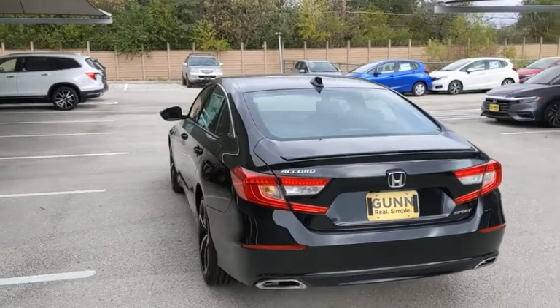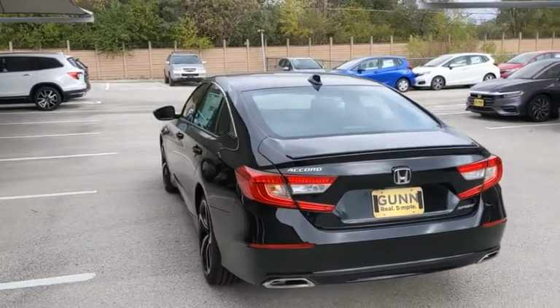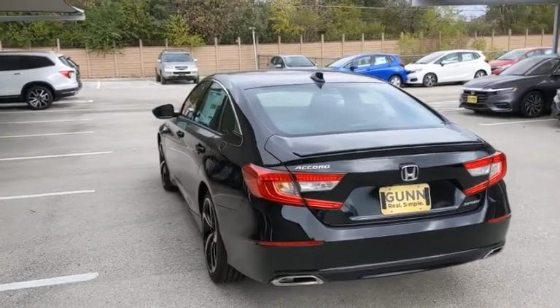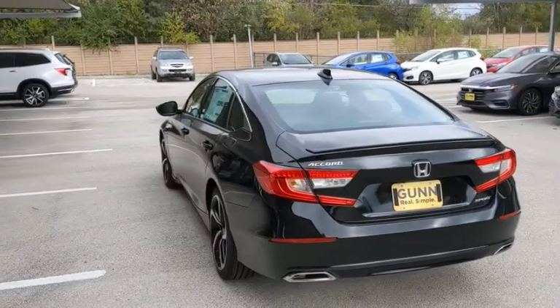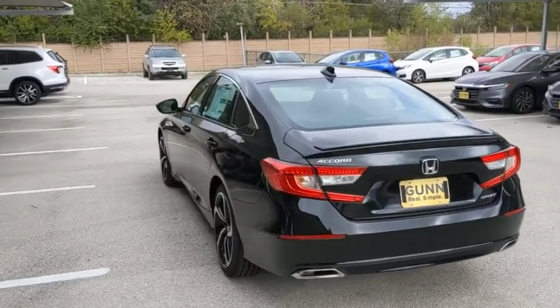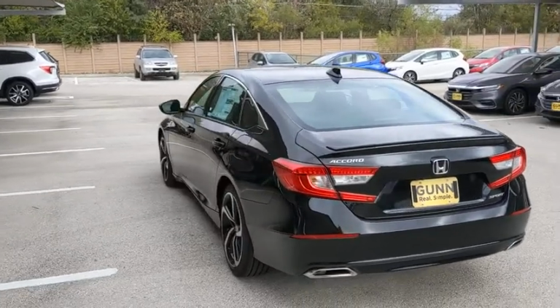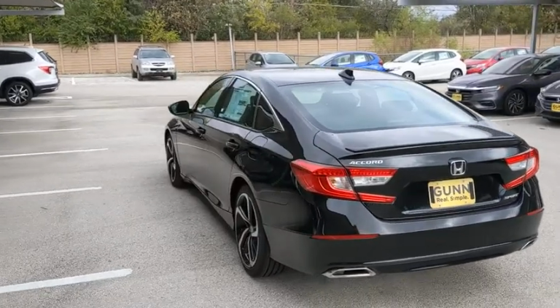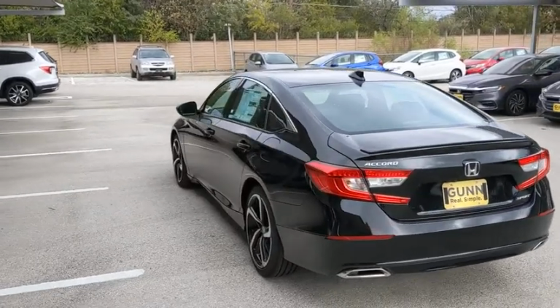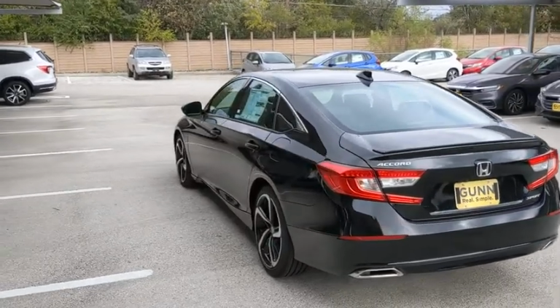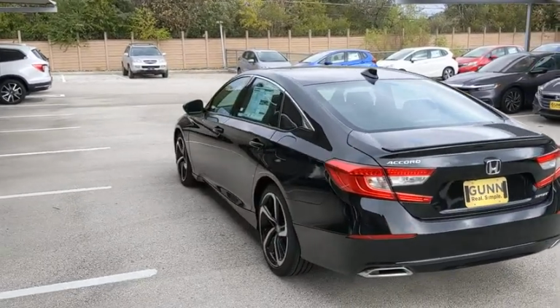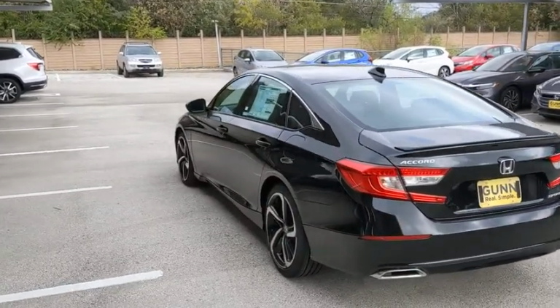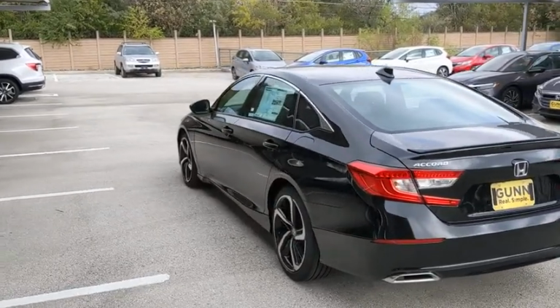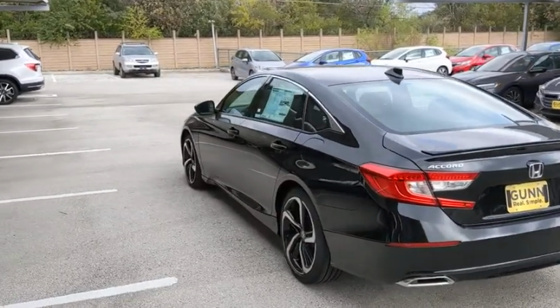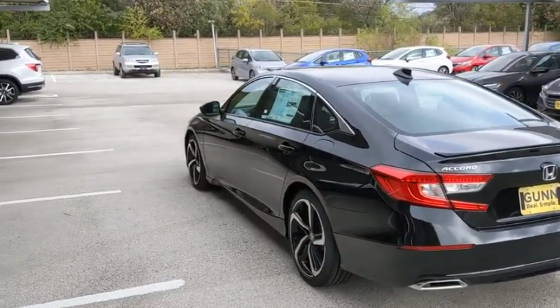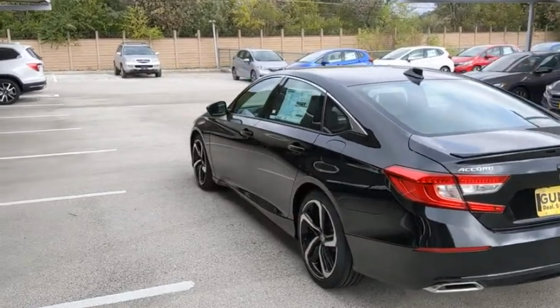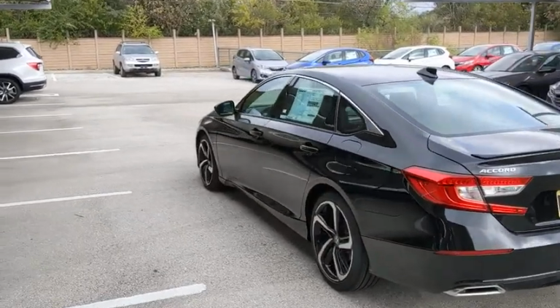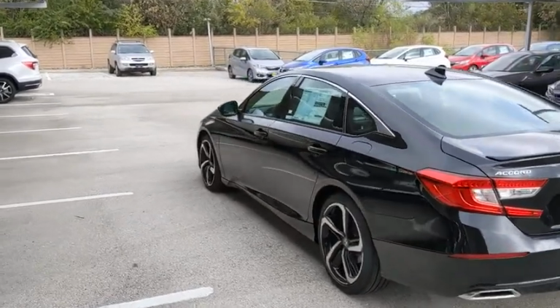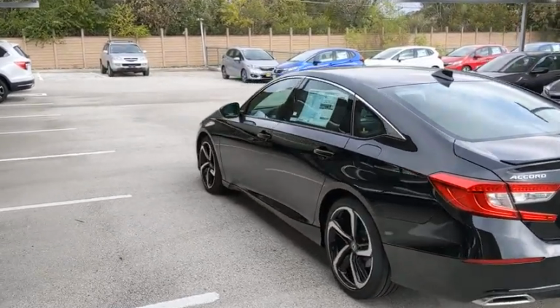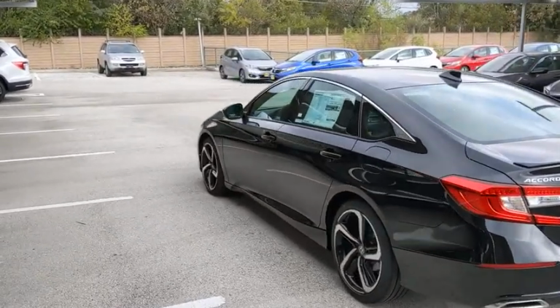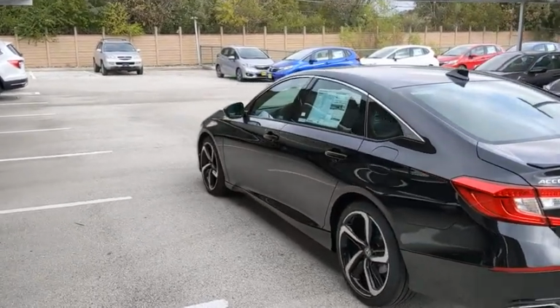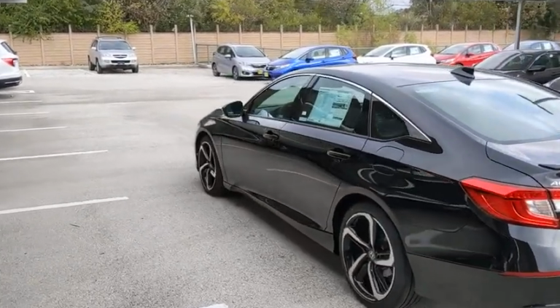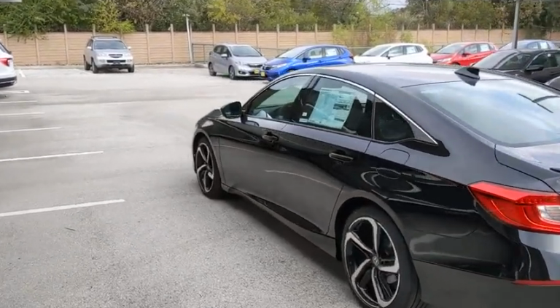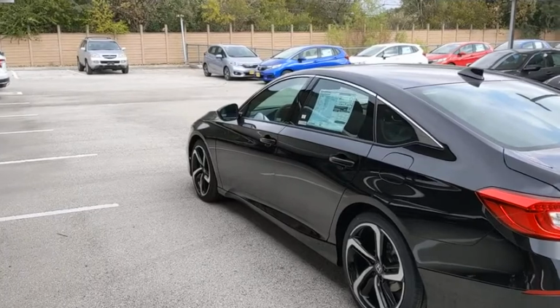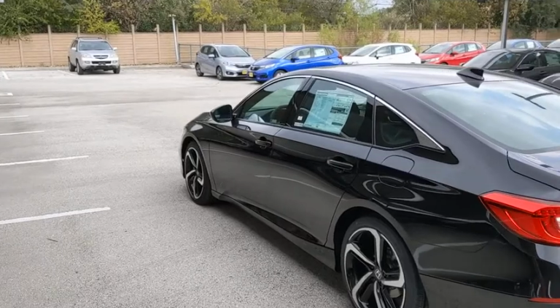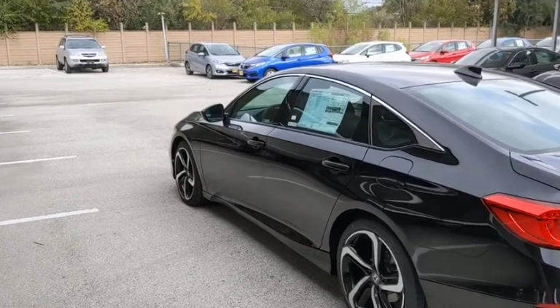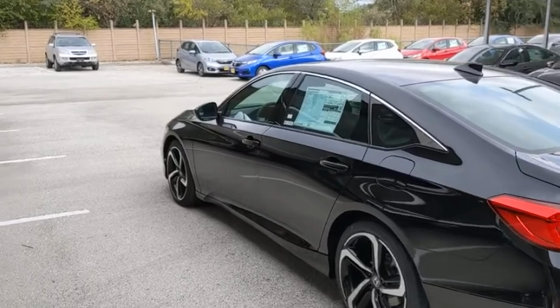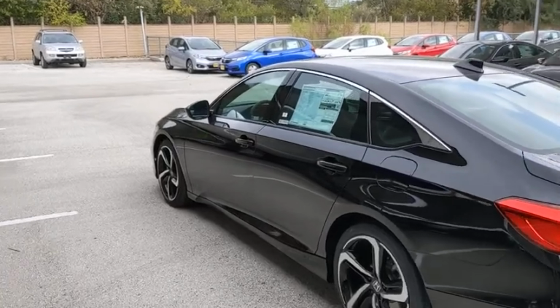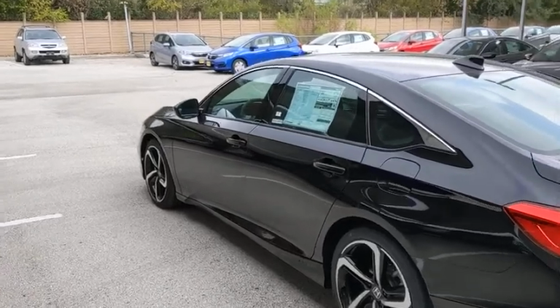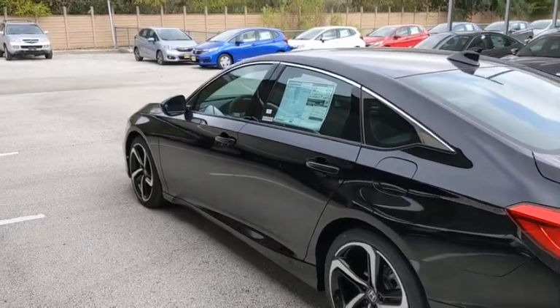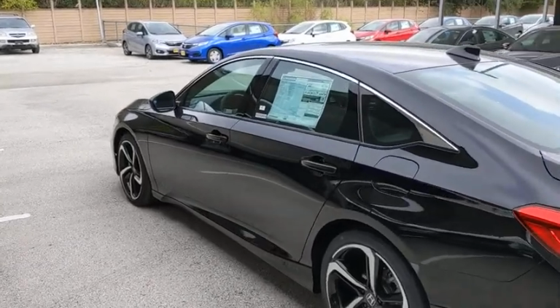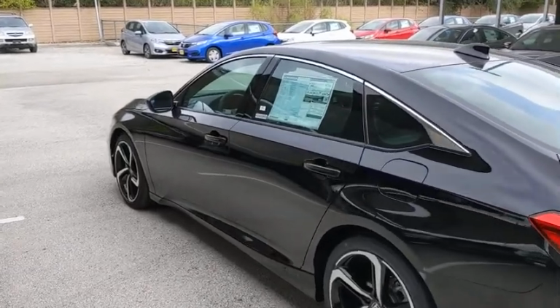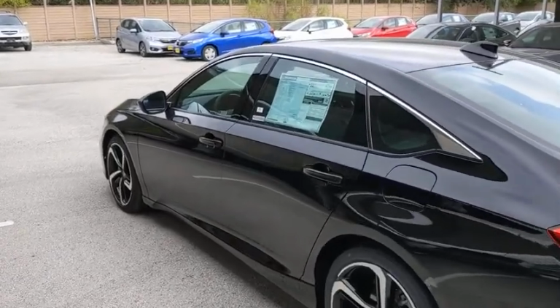Aluminum wheels, keyless start, cruise control, rear defrost. Come take a test drive today.